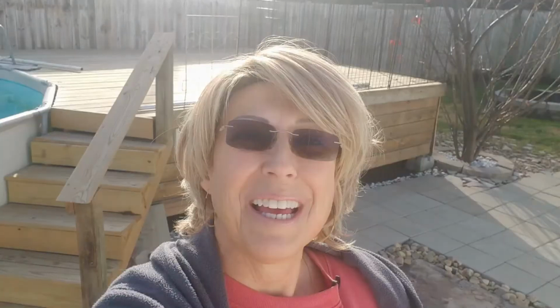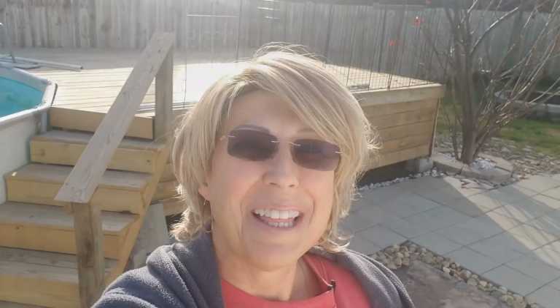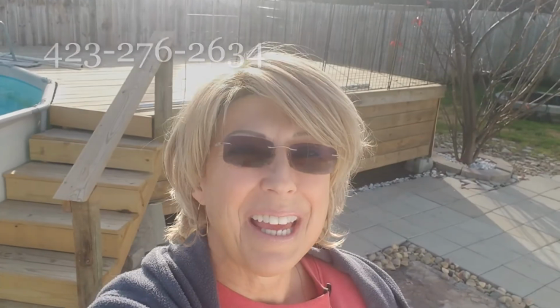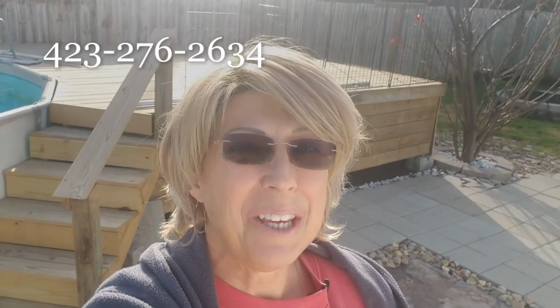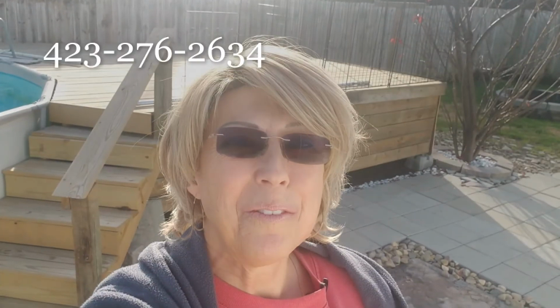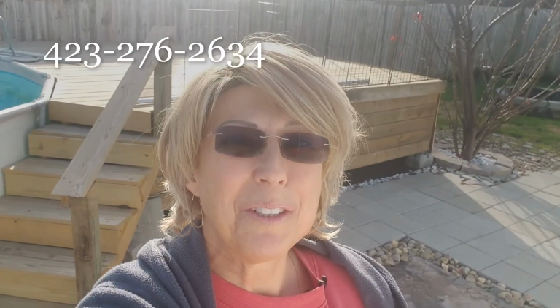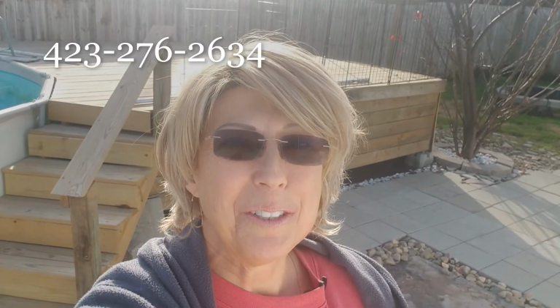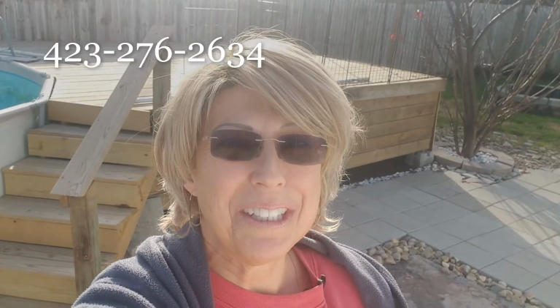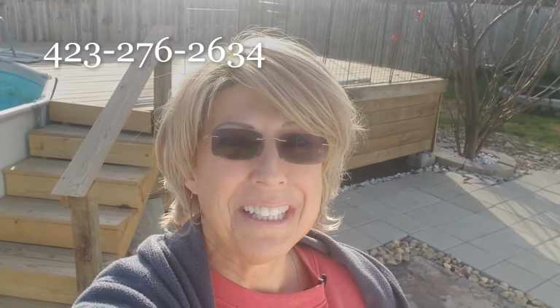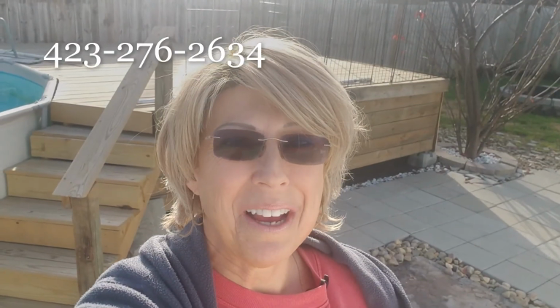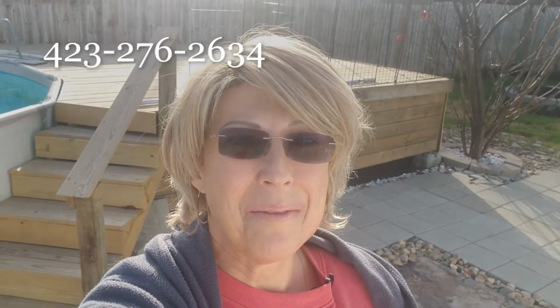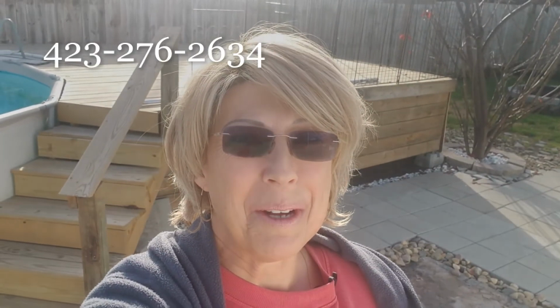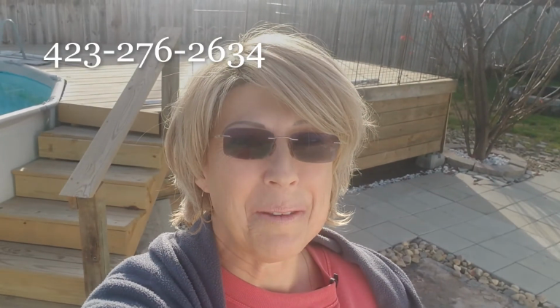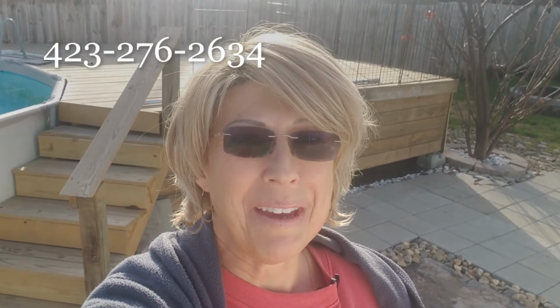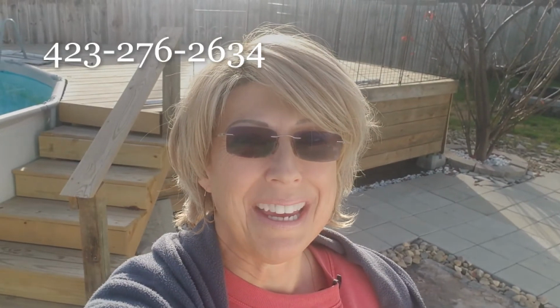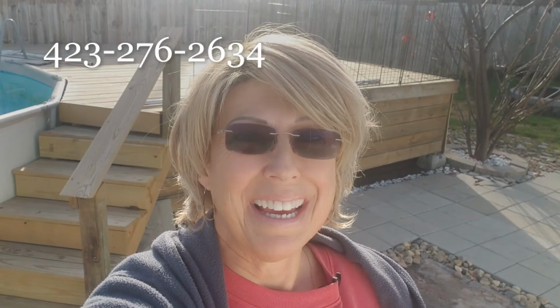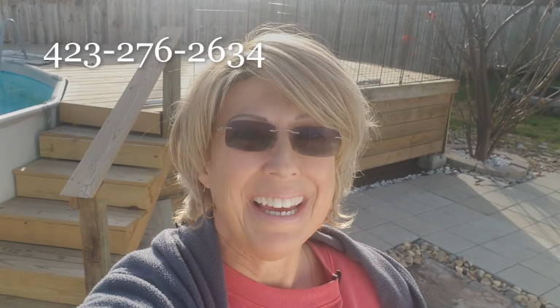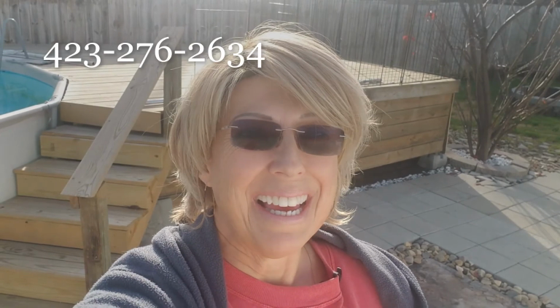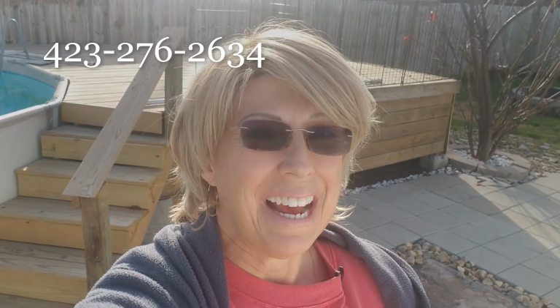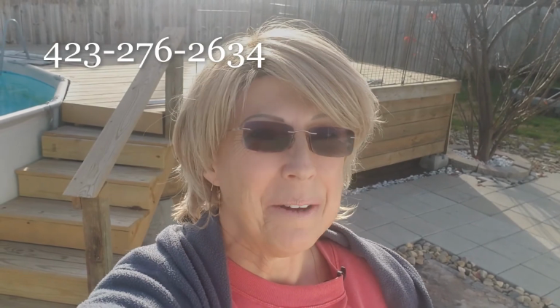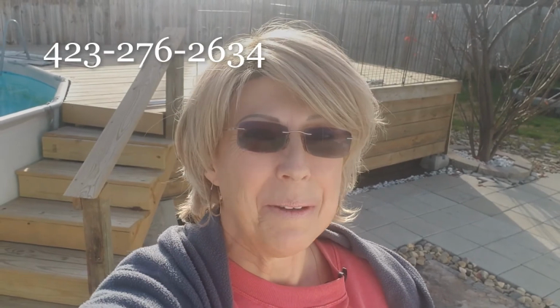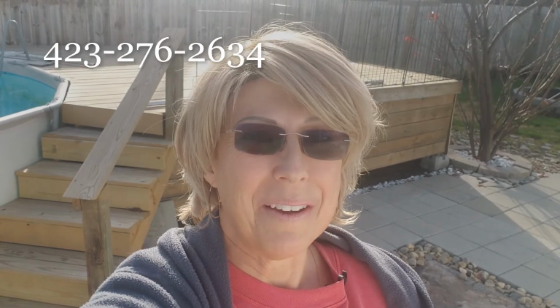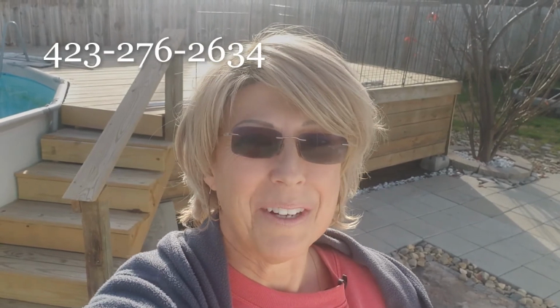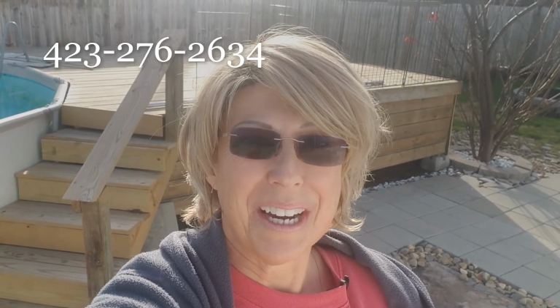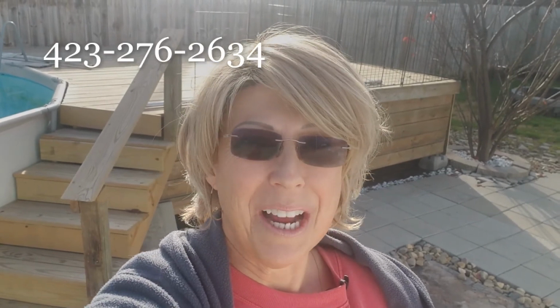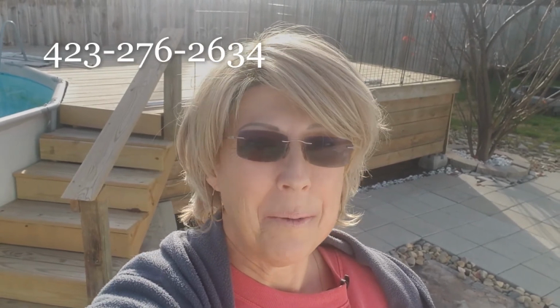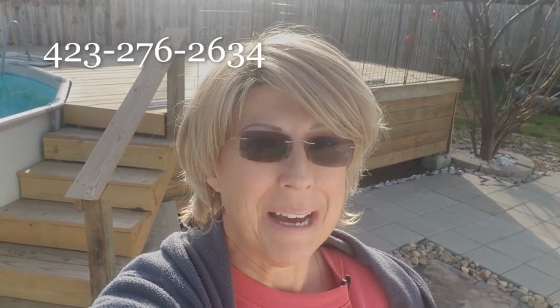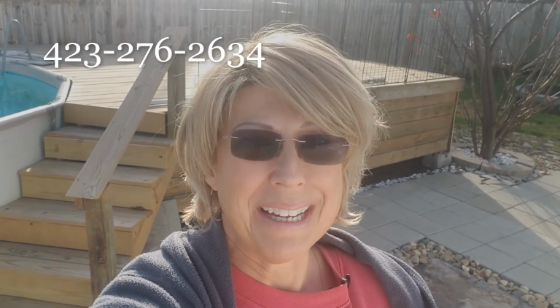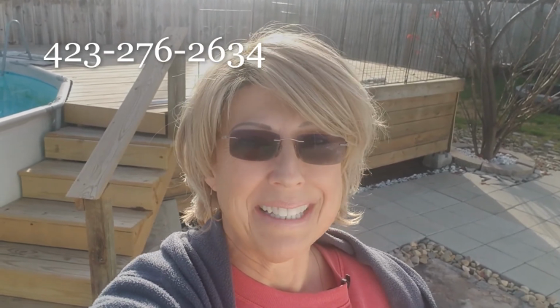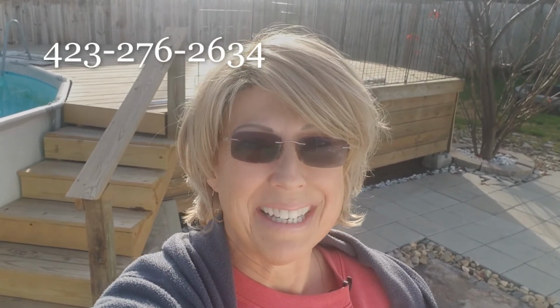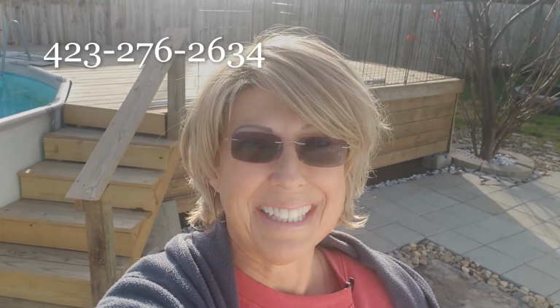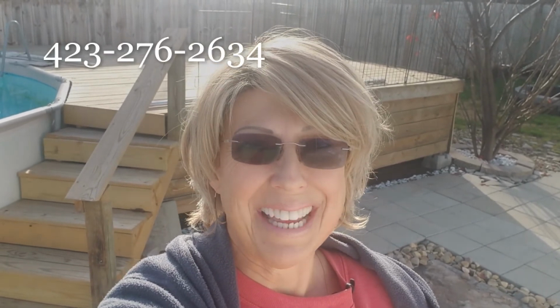Thank you for touring this home with me, and I hope you have a great home buying and selling day.